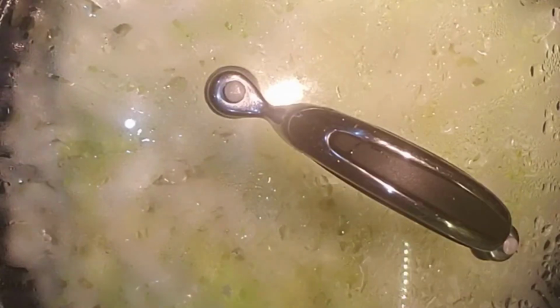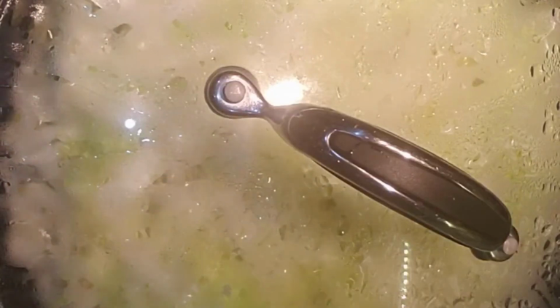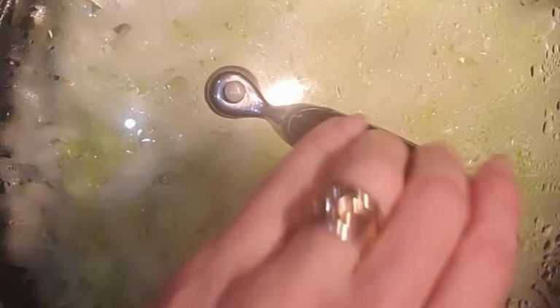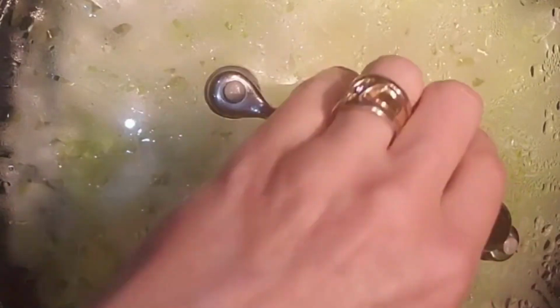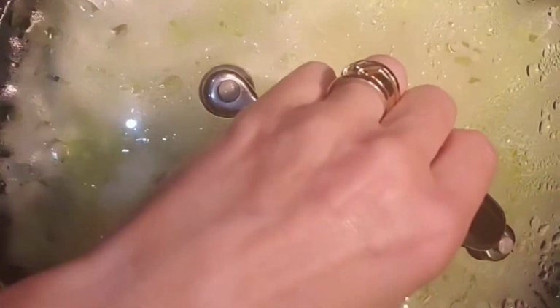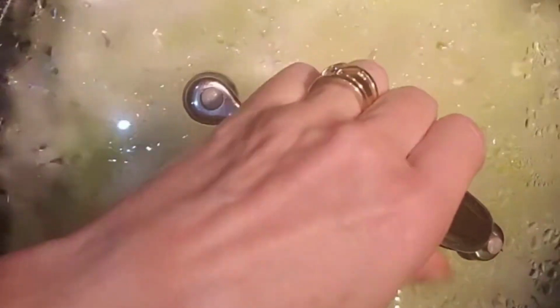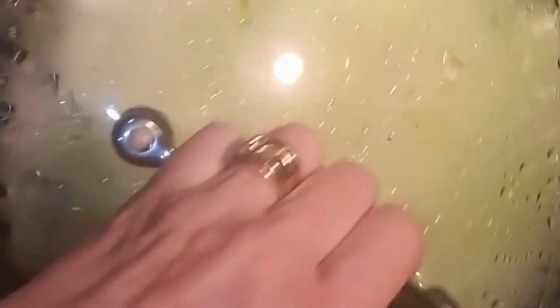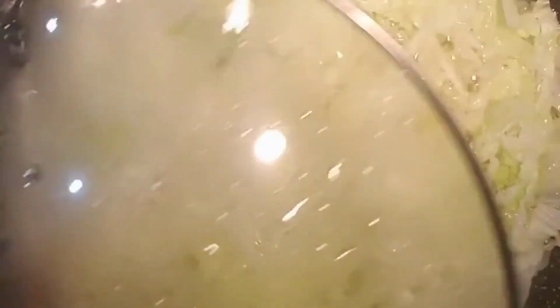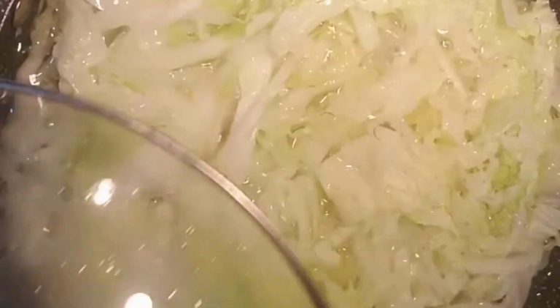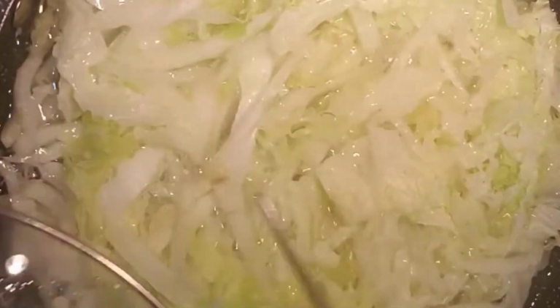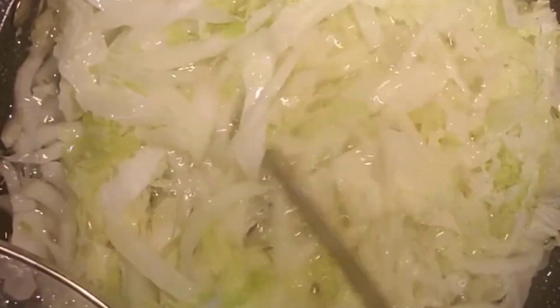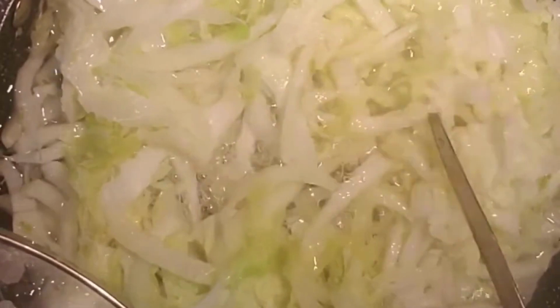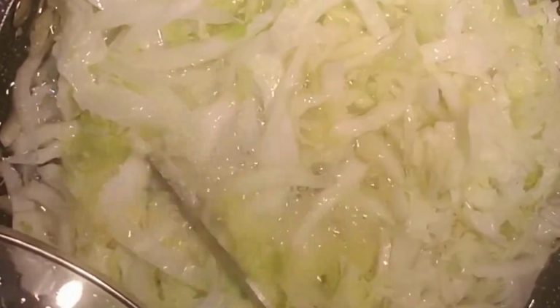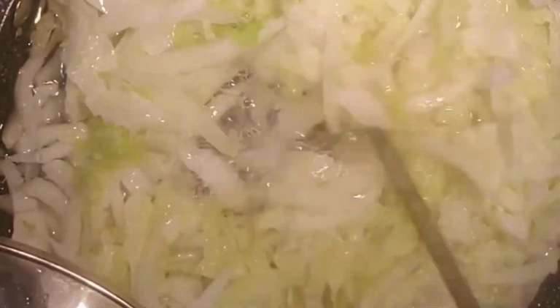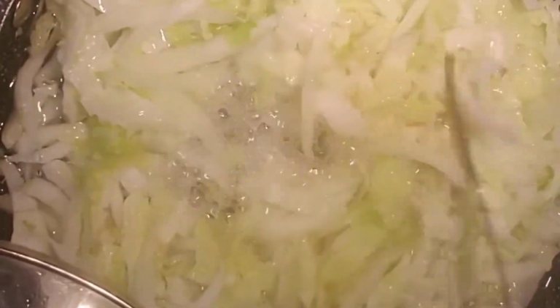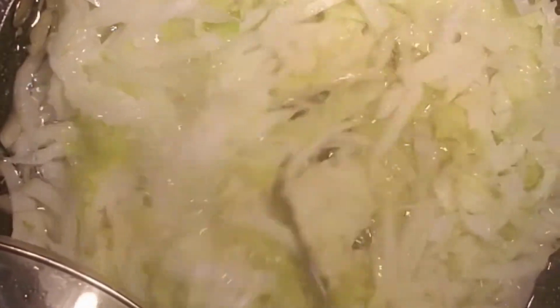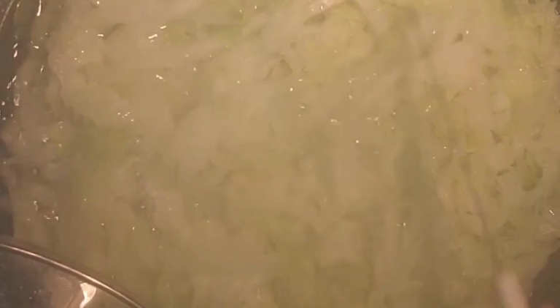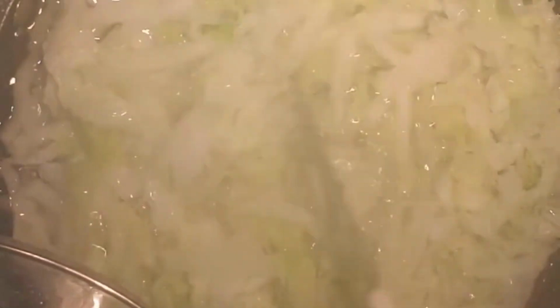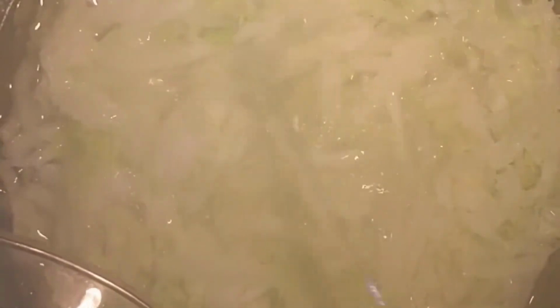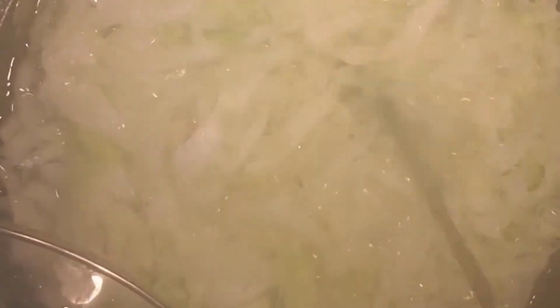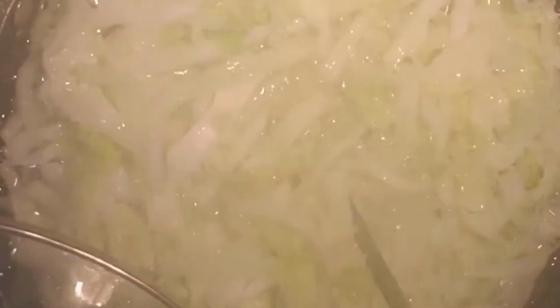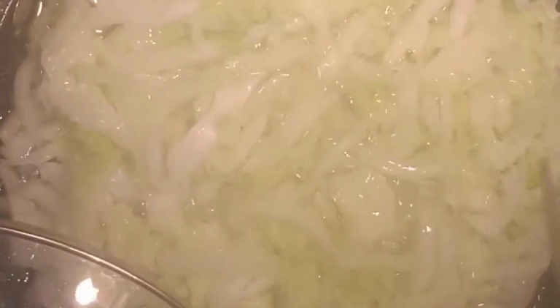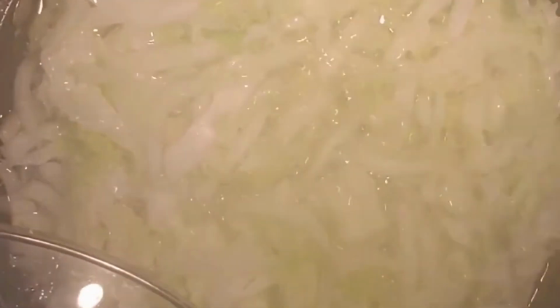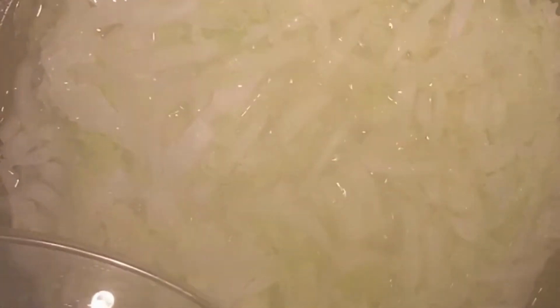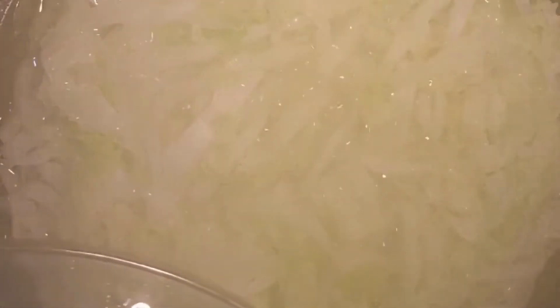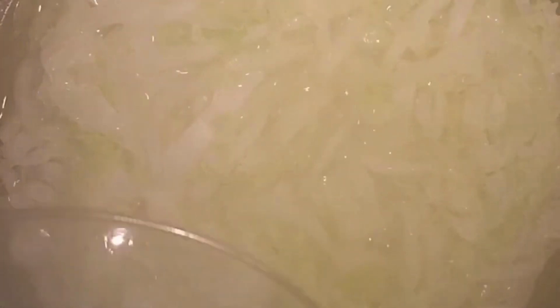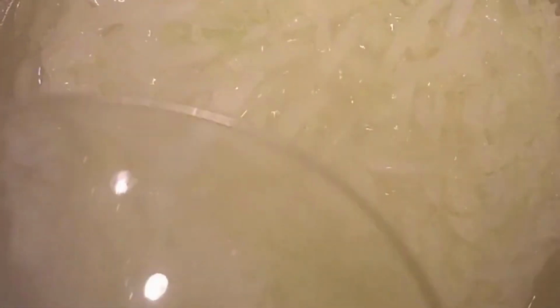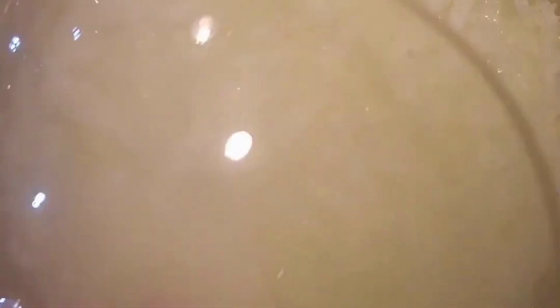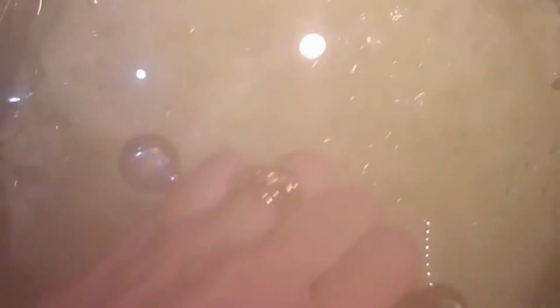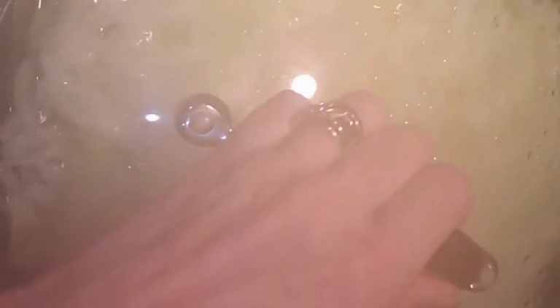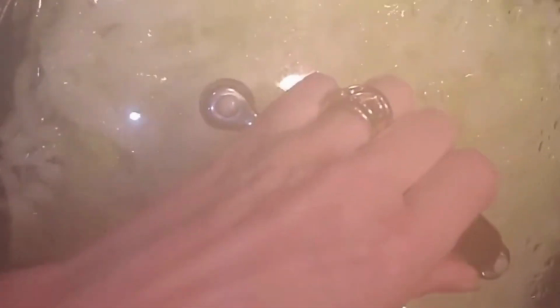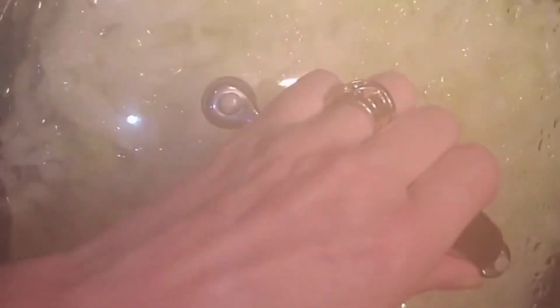Boil cabbage in salted water for 10 minutes. Drain and set aside.